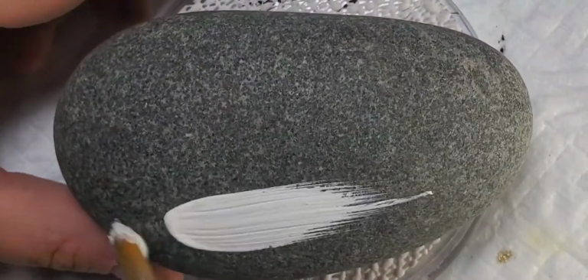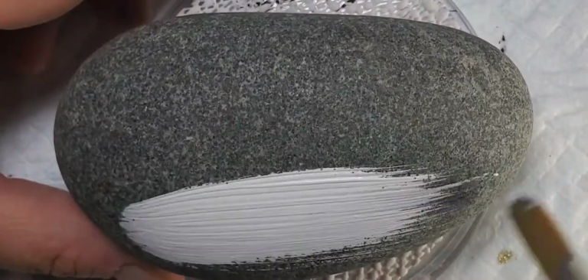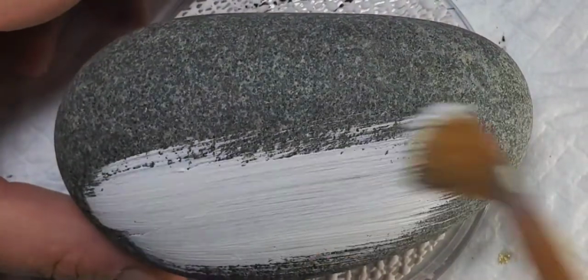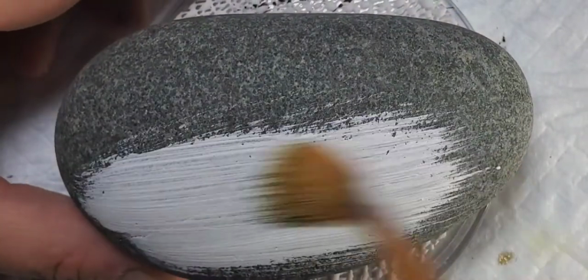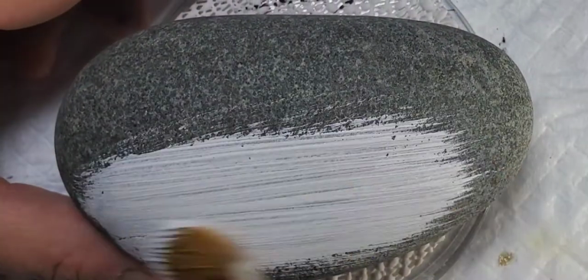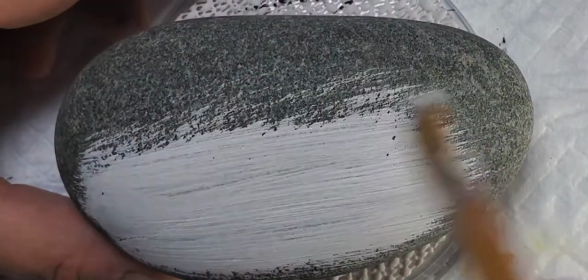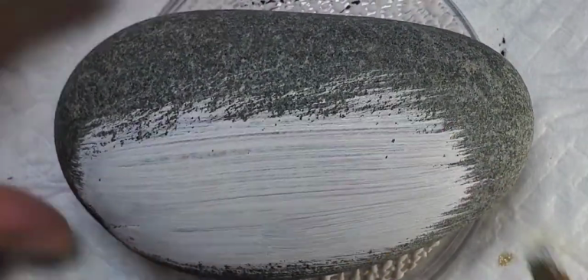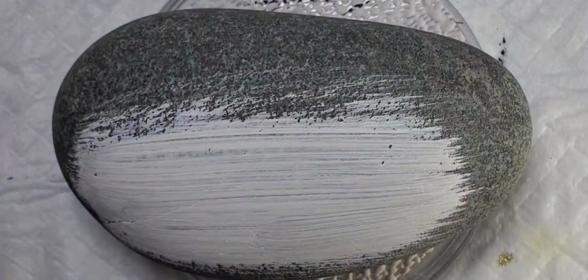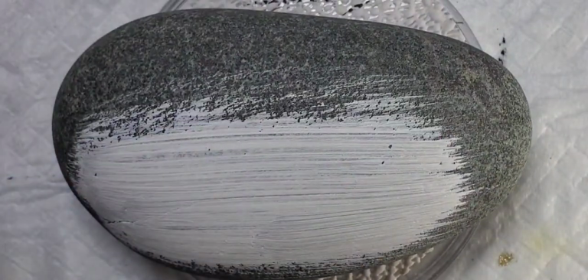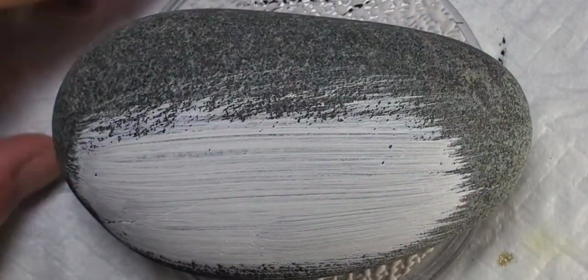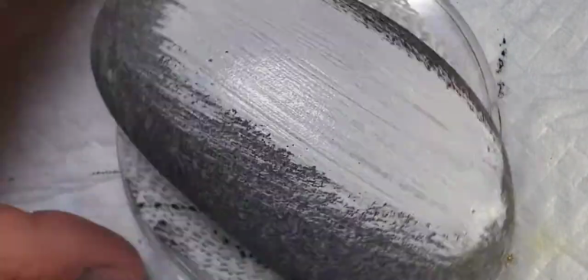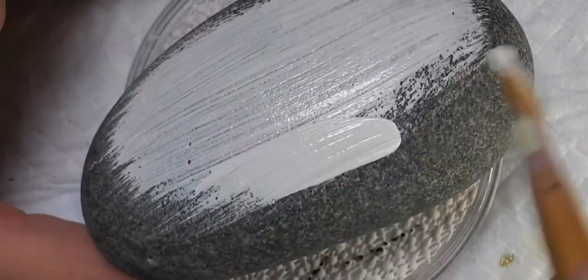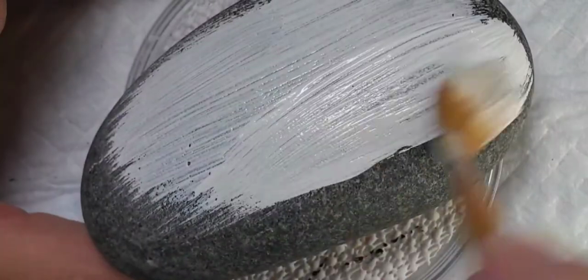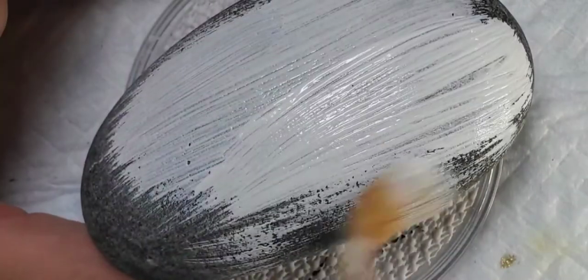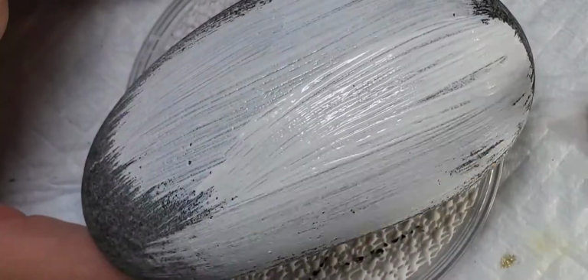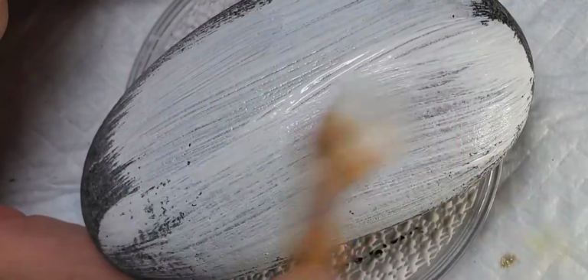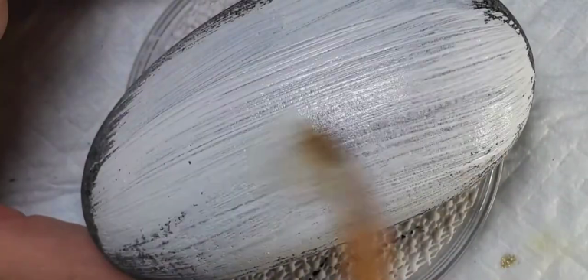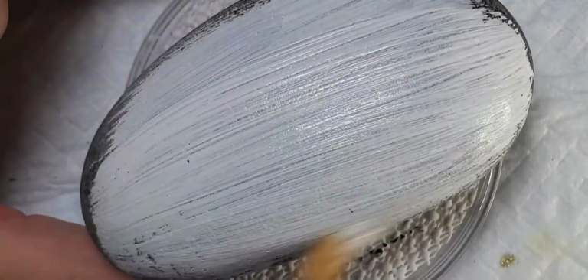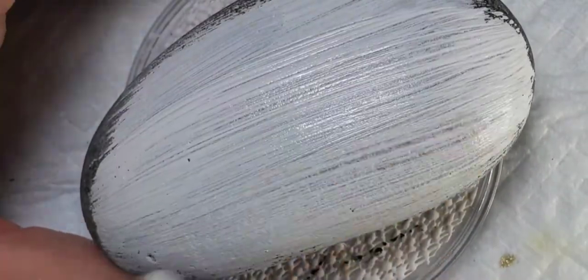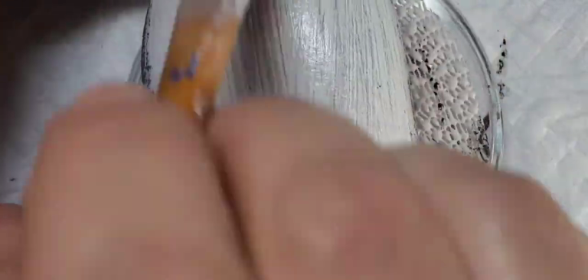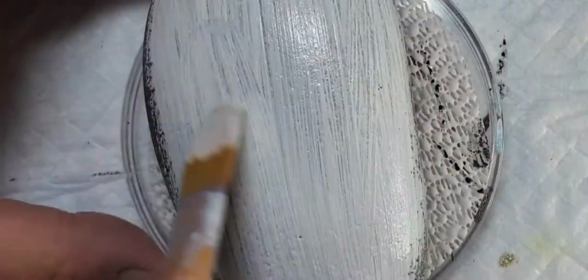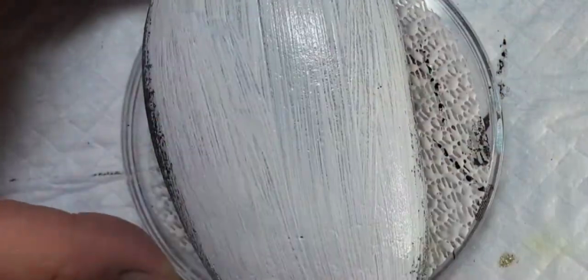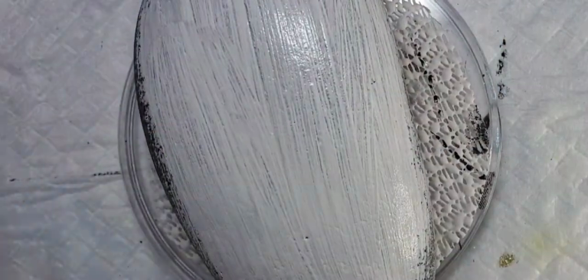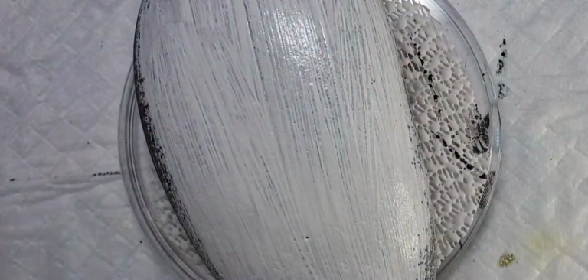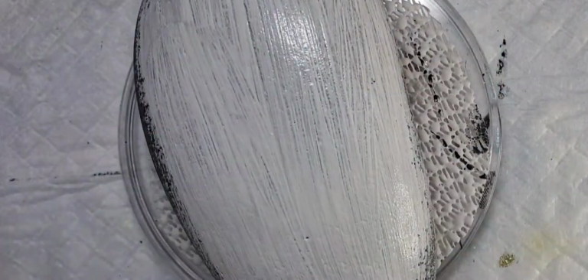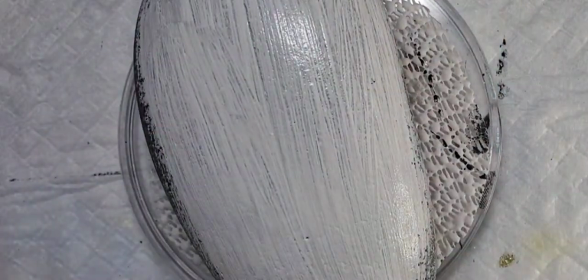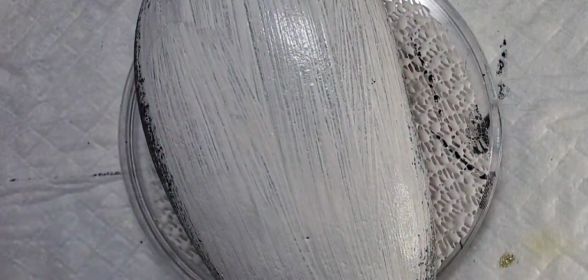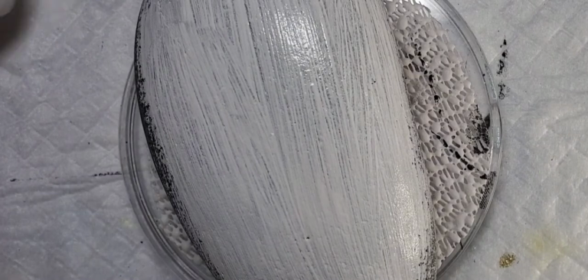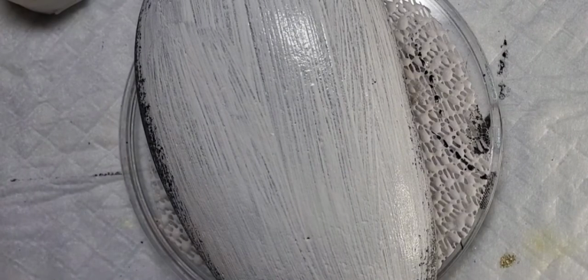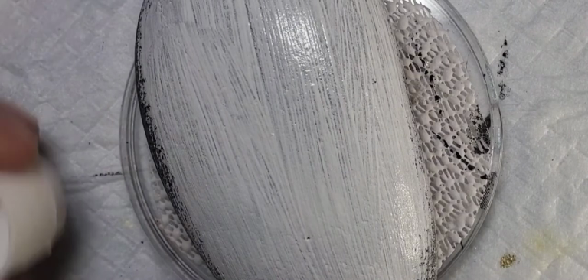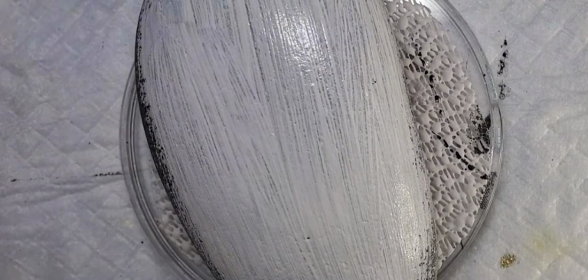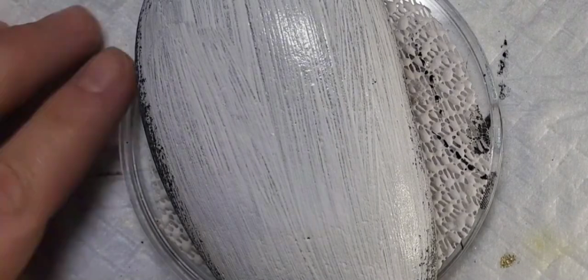Hey everybody, it's almost time for the 4th of July, so here's a fun little patriotic ombre rock tutorial.